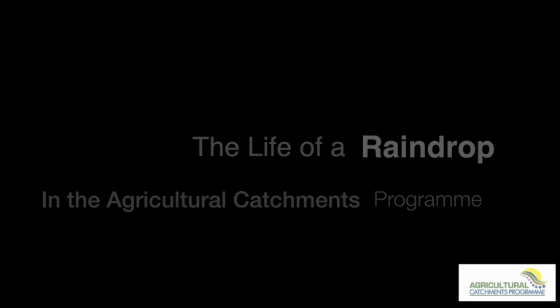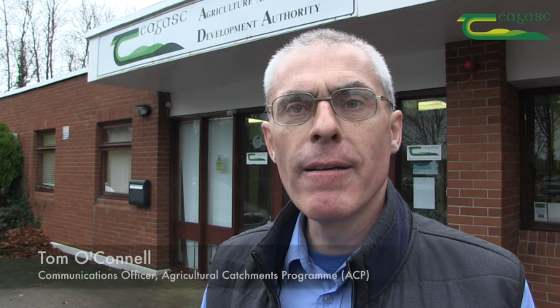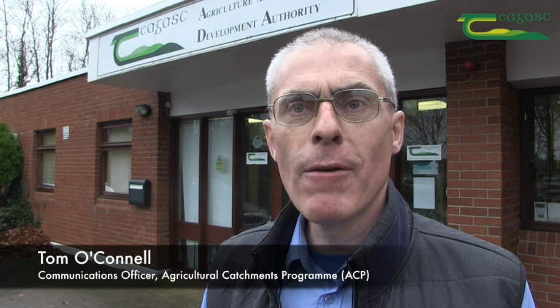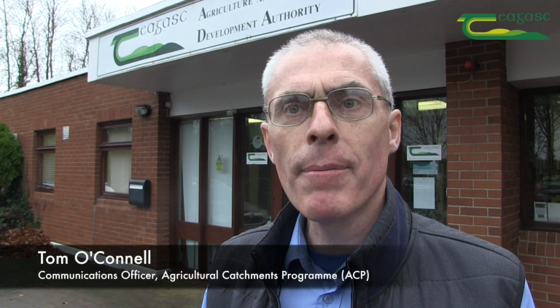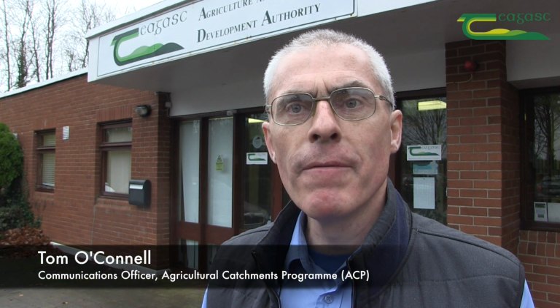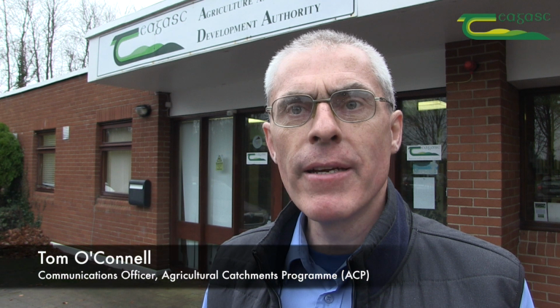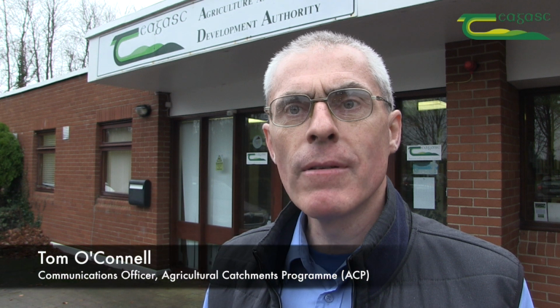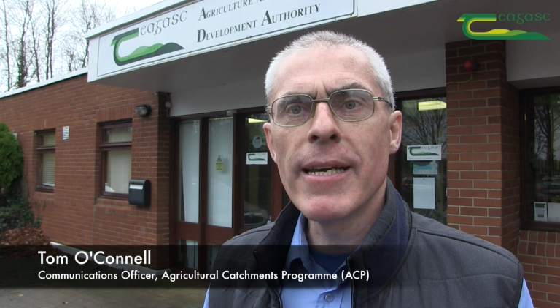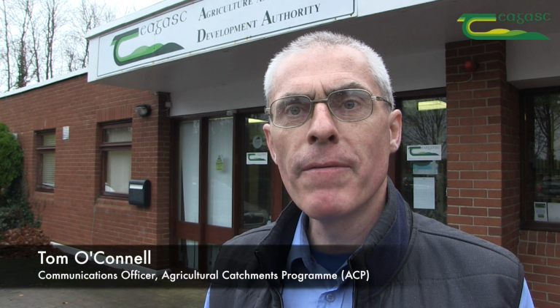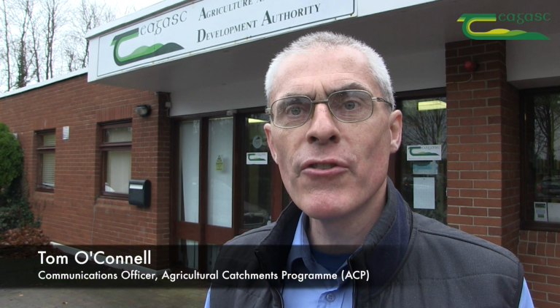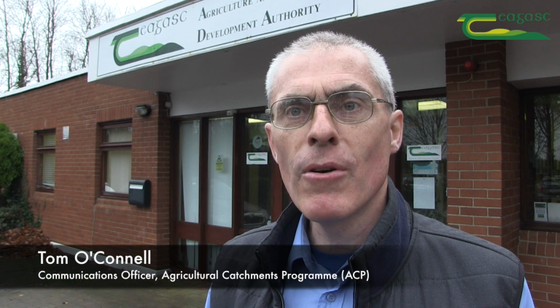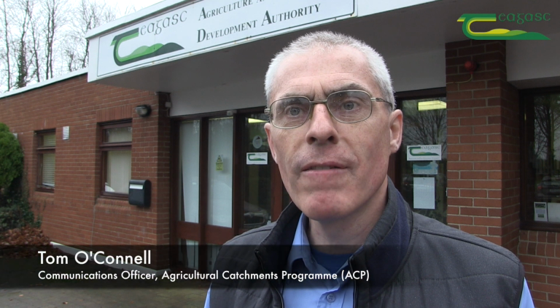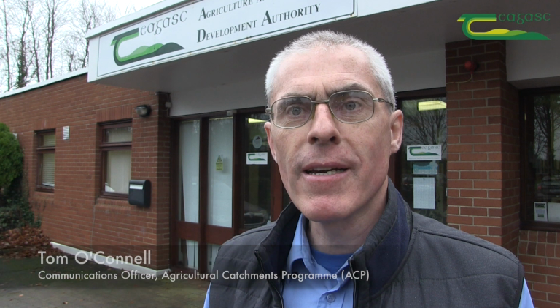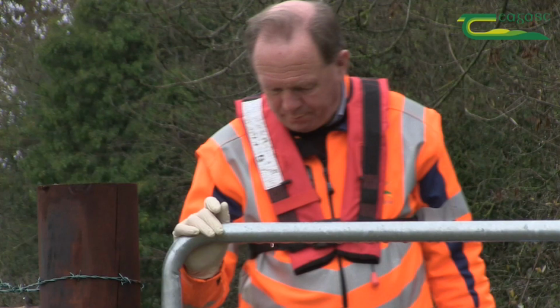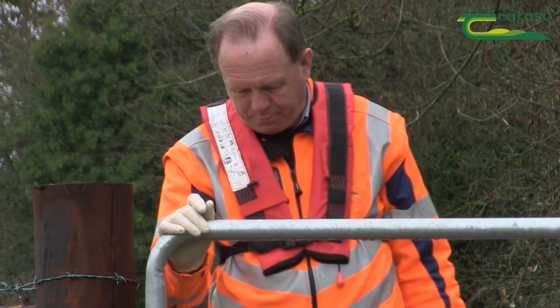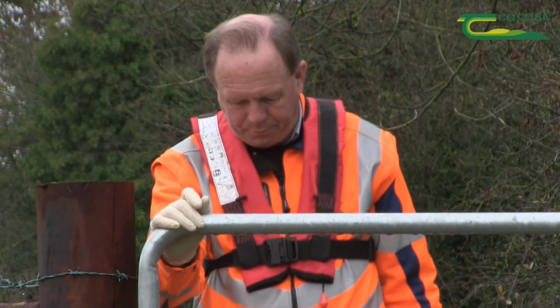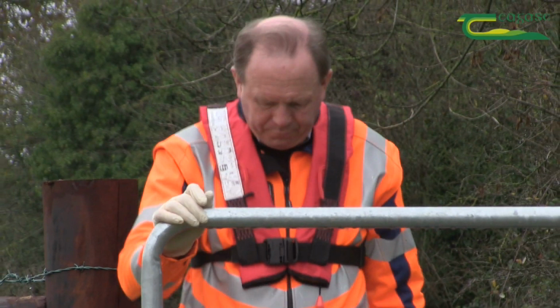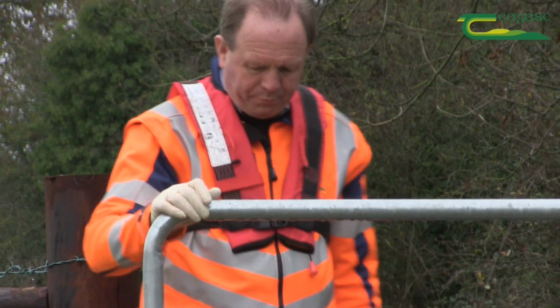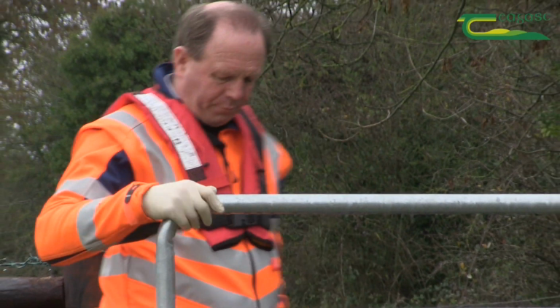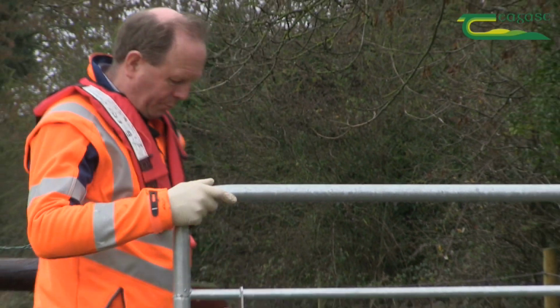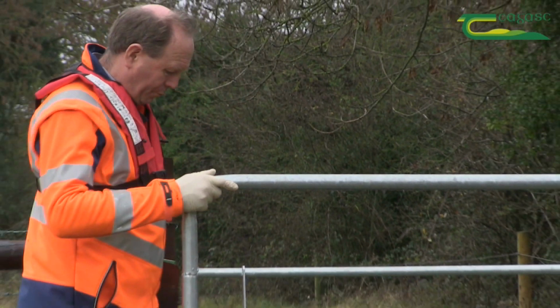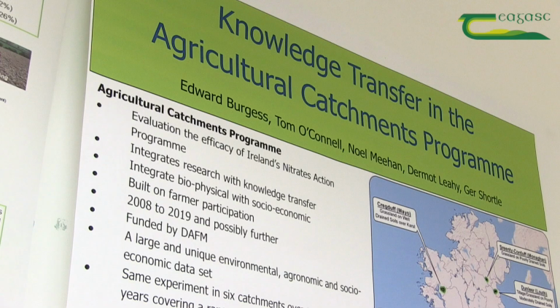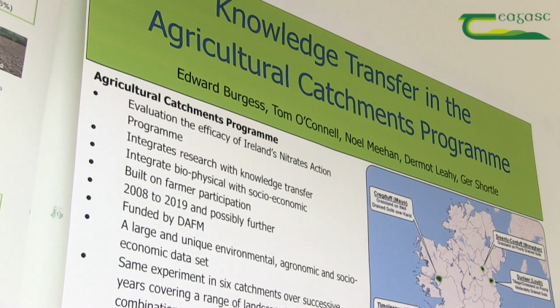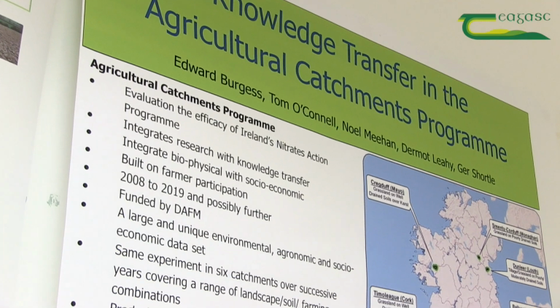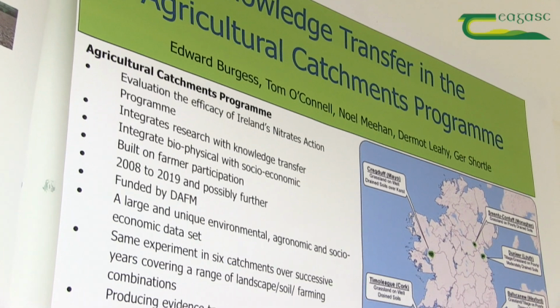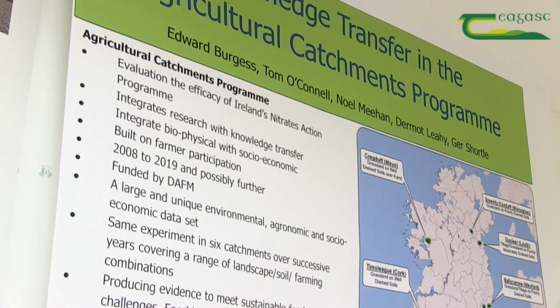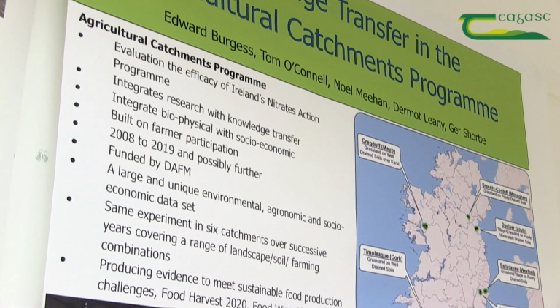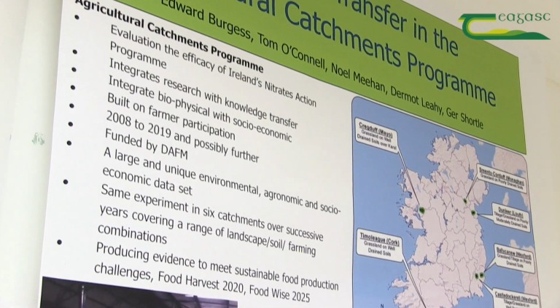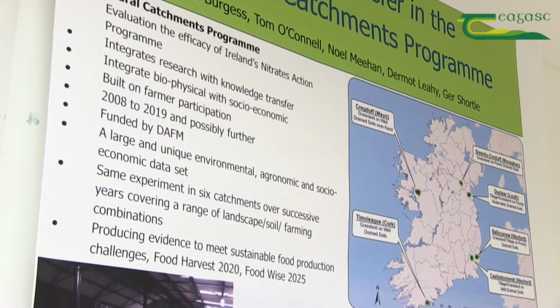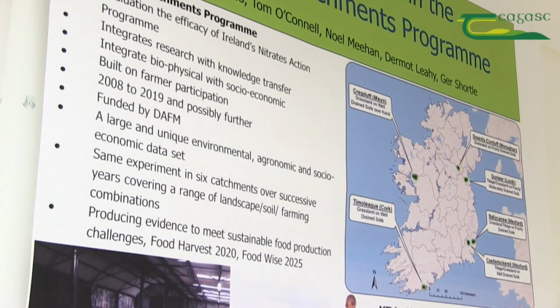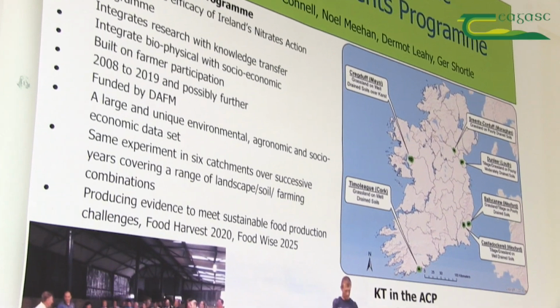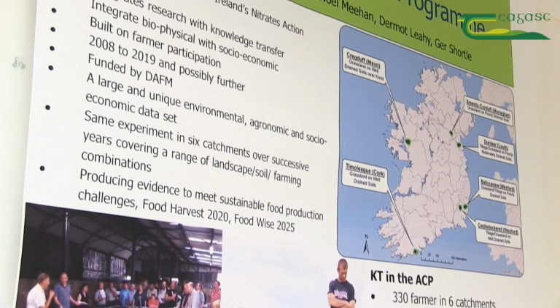Hi, you're very welcome to our video. Today we're featuring the work of my colleague John Kennedy, and John has been working for the last 10 years in the Agricultural Catchments Programme.